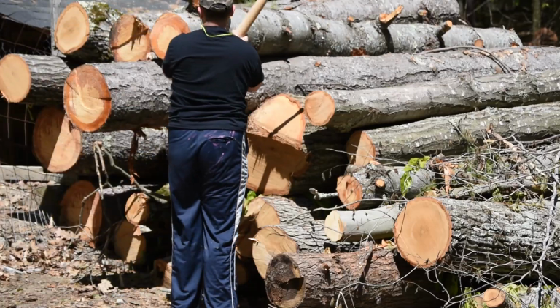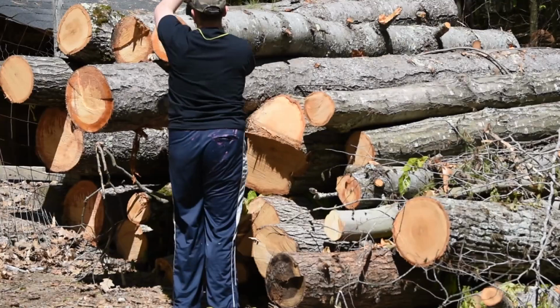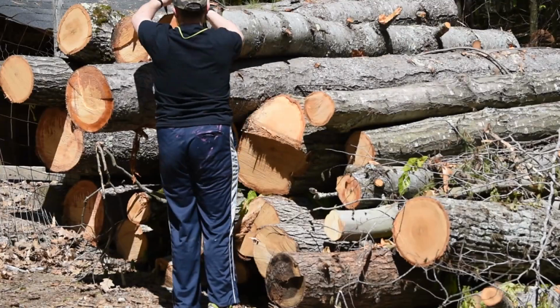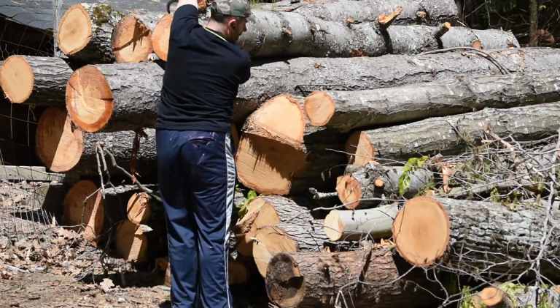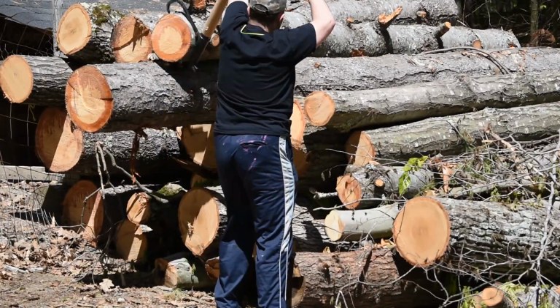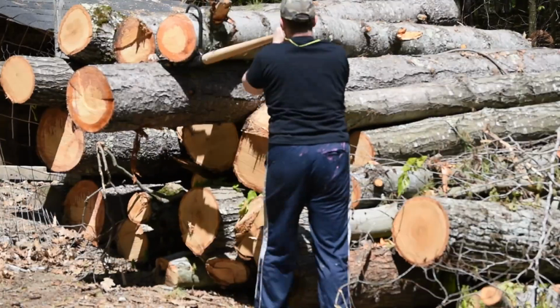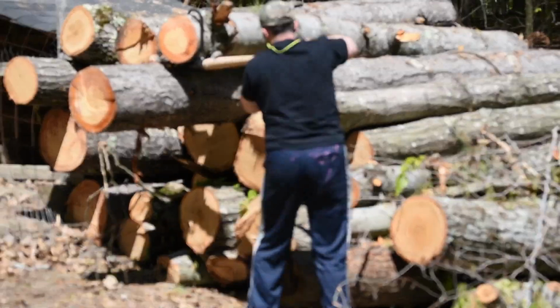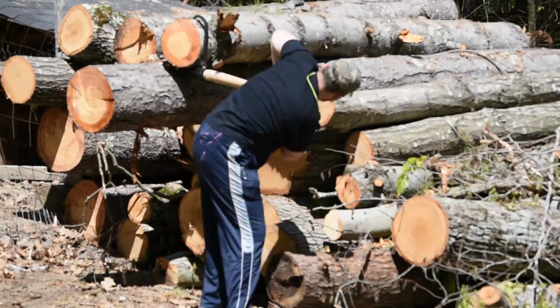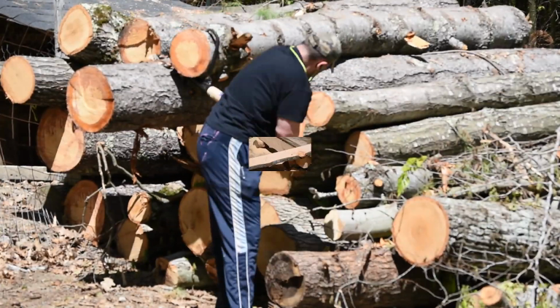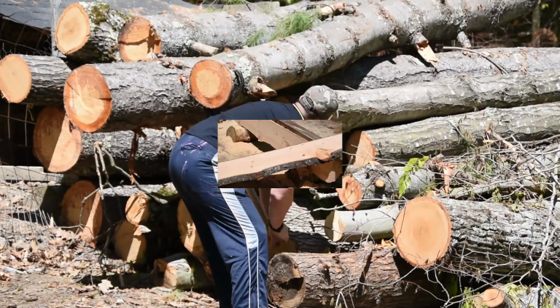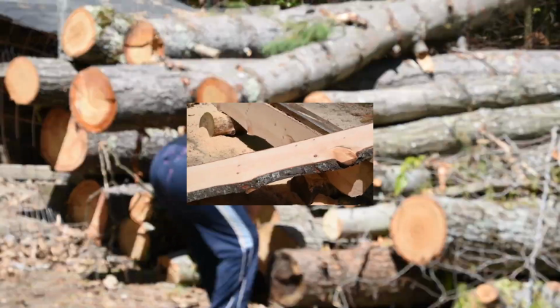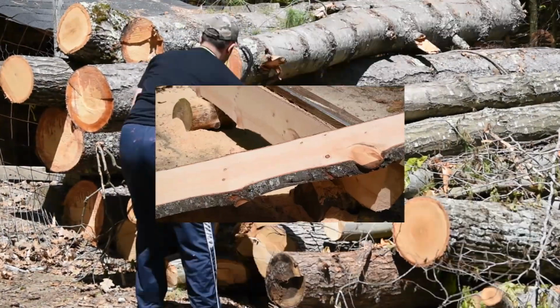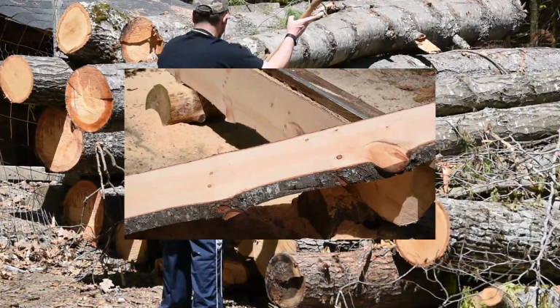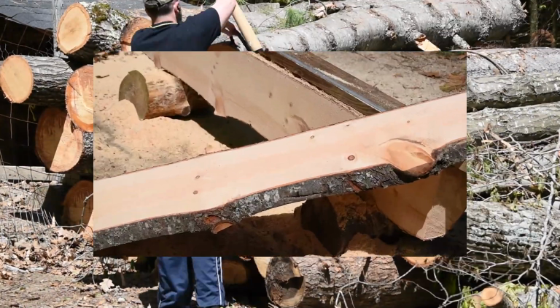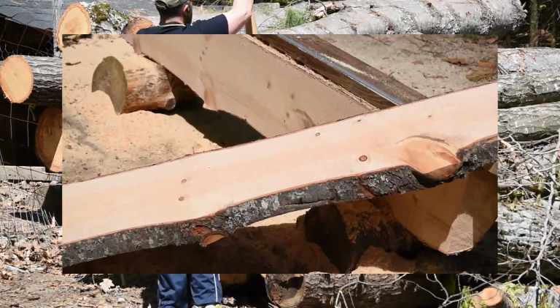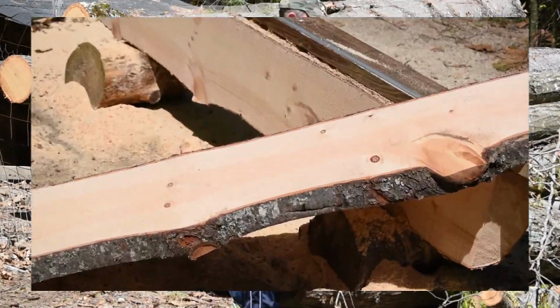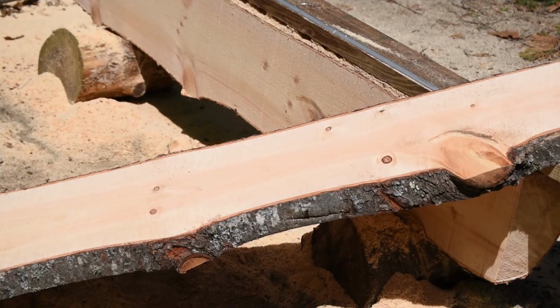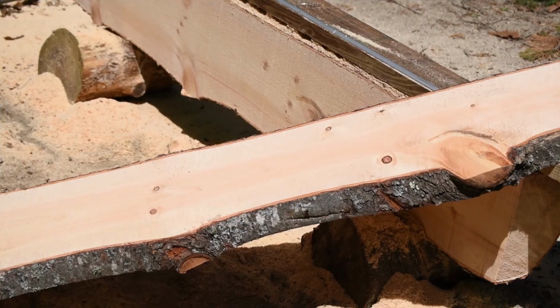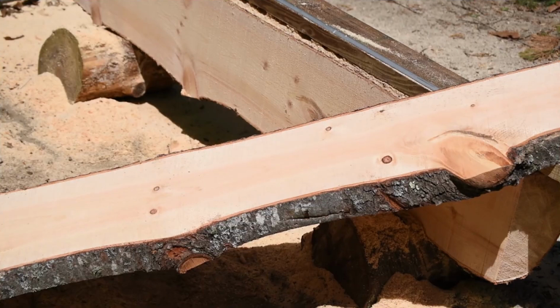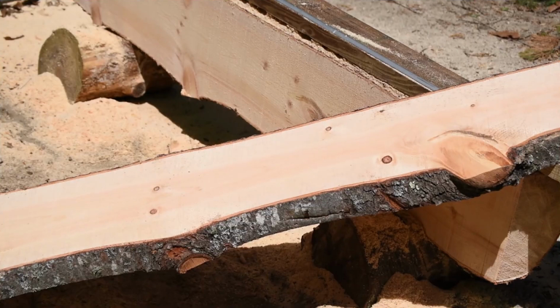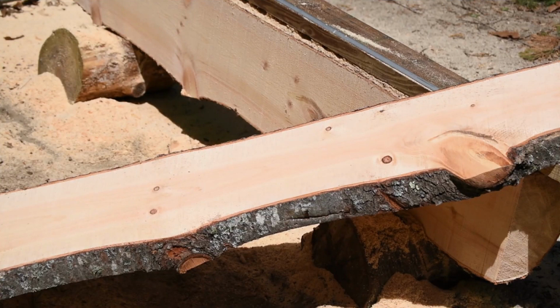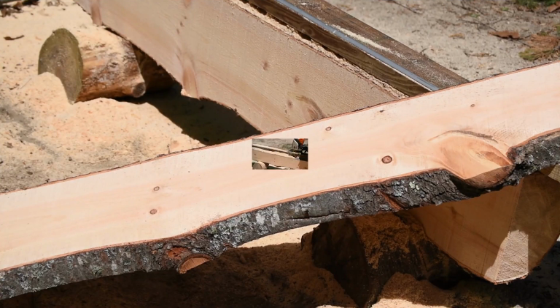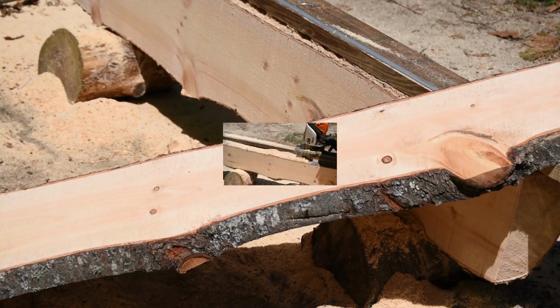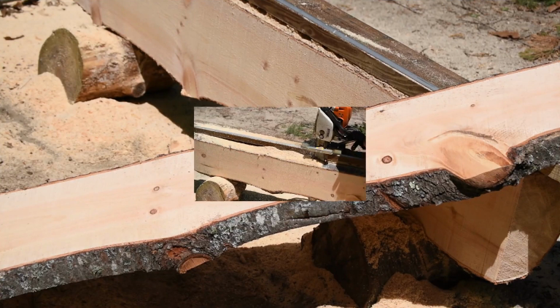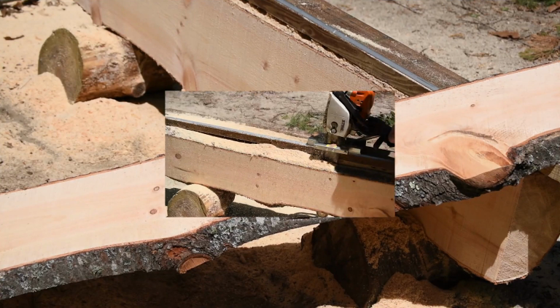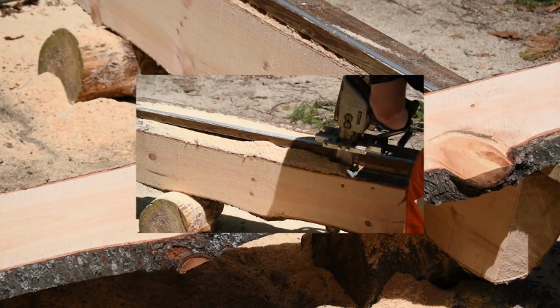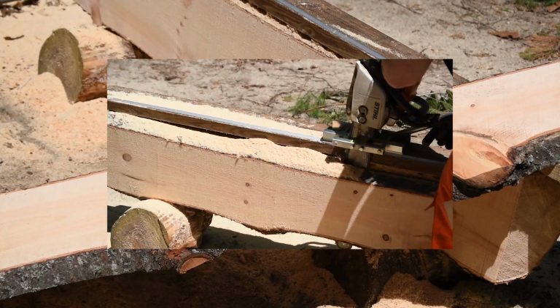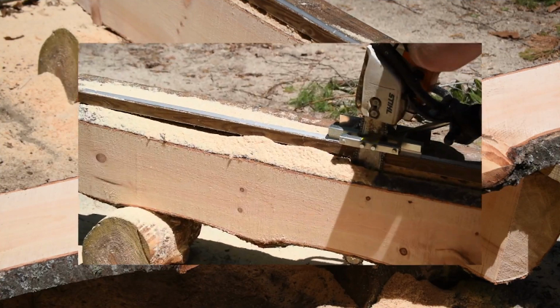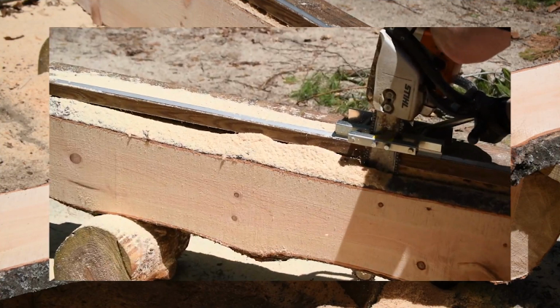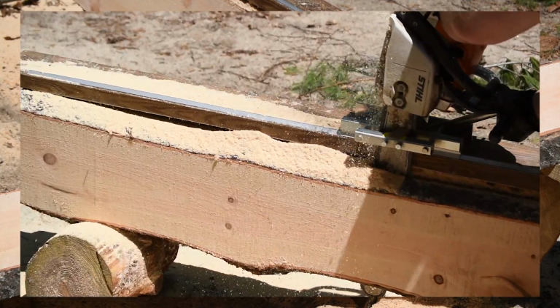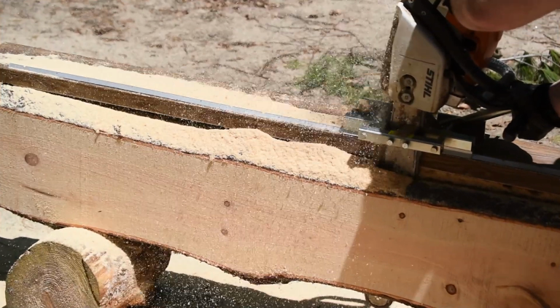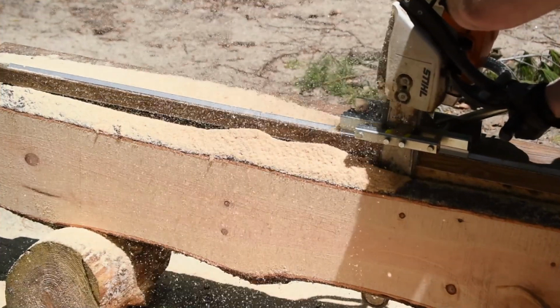In this video I'm going to show you how I turn these logs into slabs like this, with a saw and attachment set up like this.